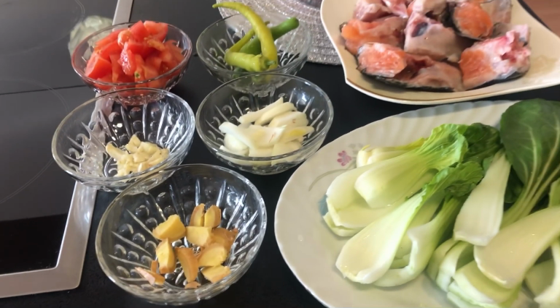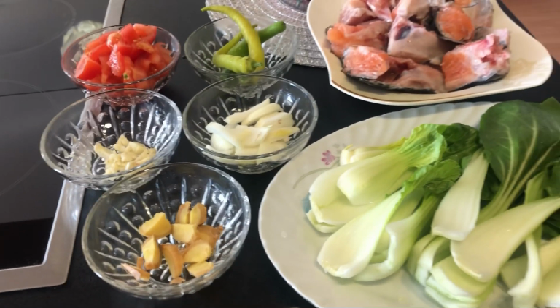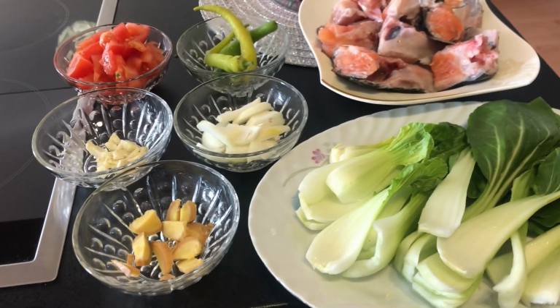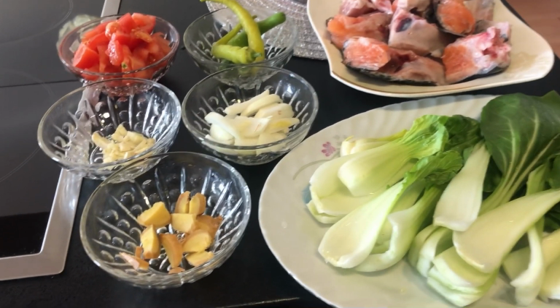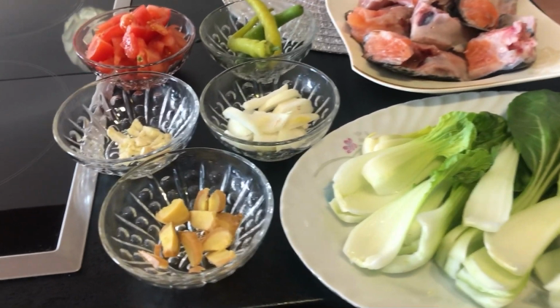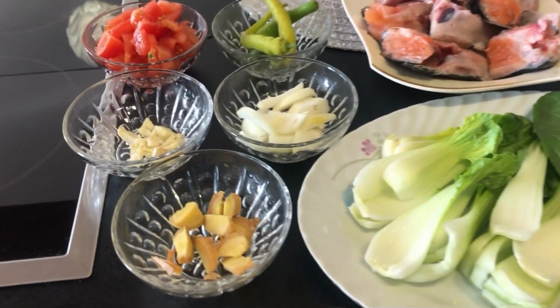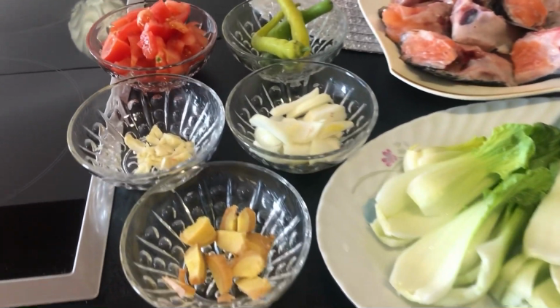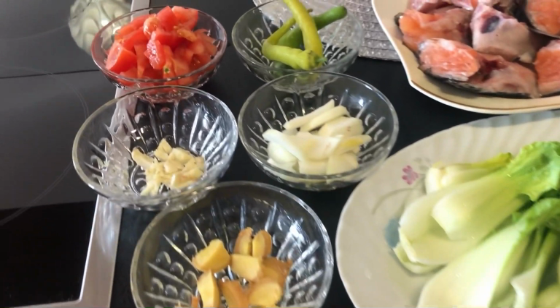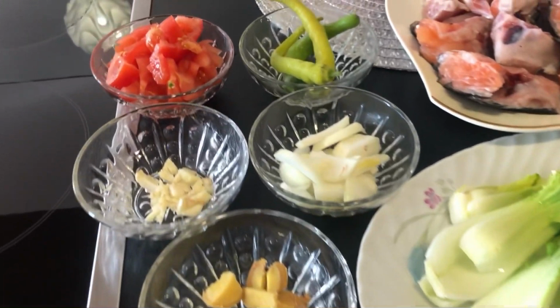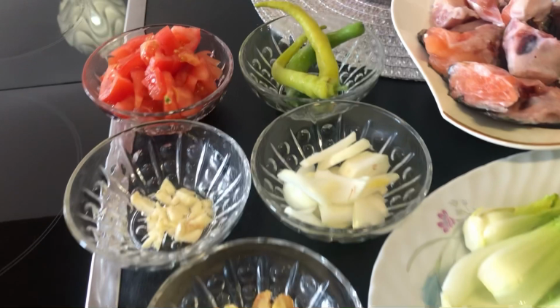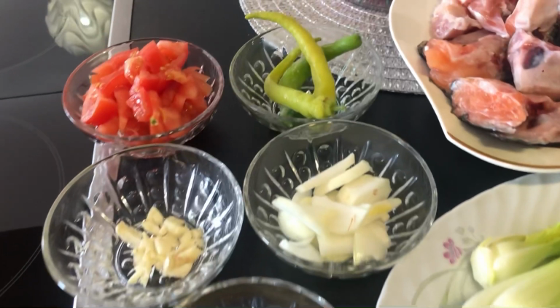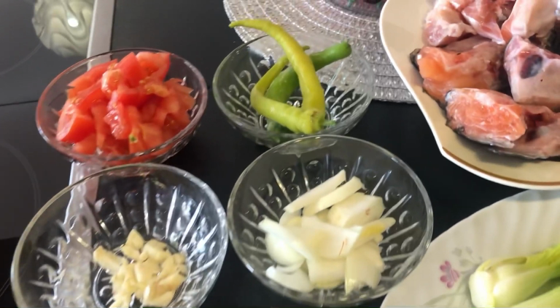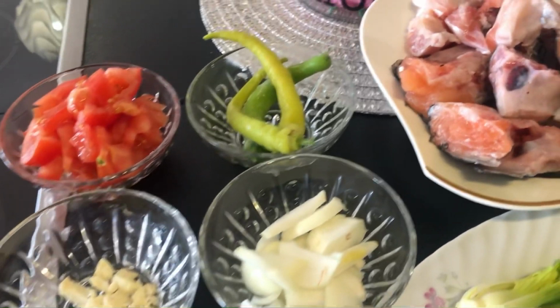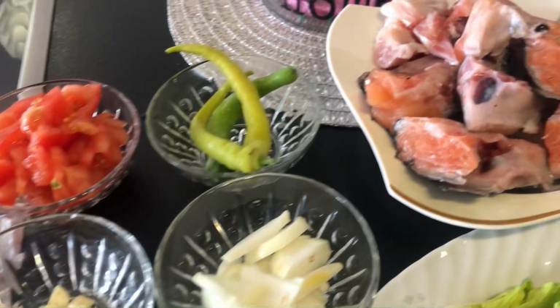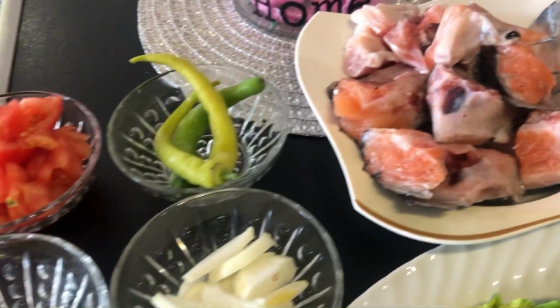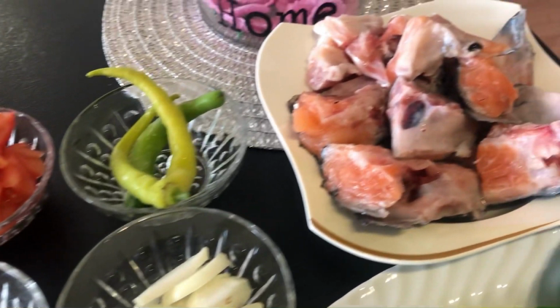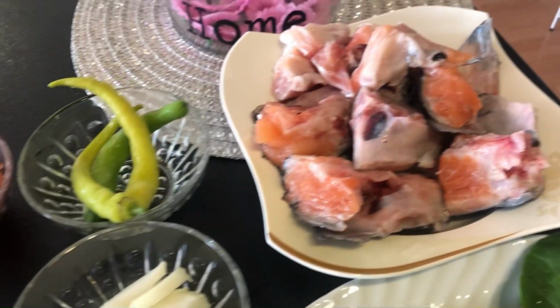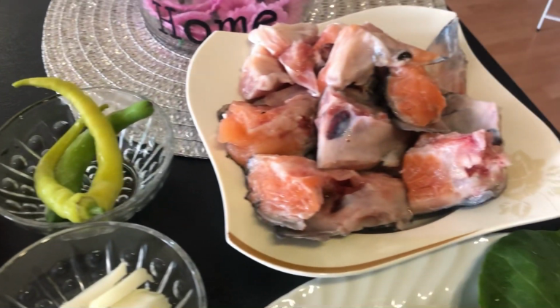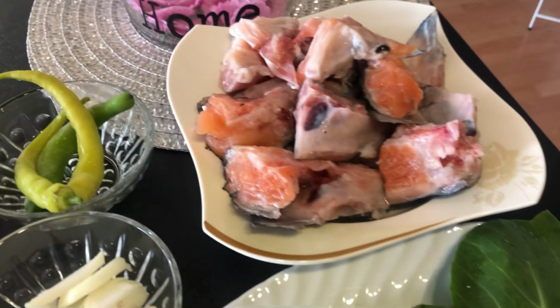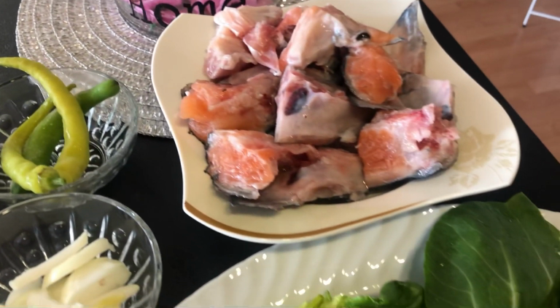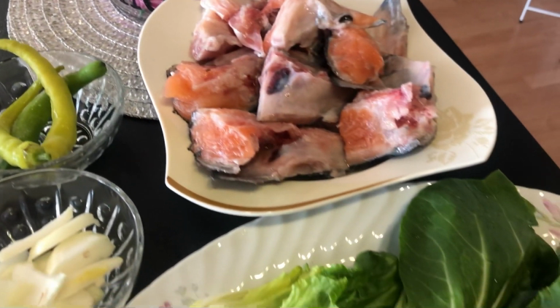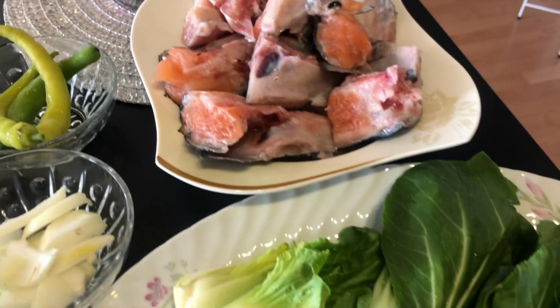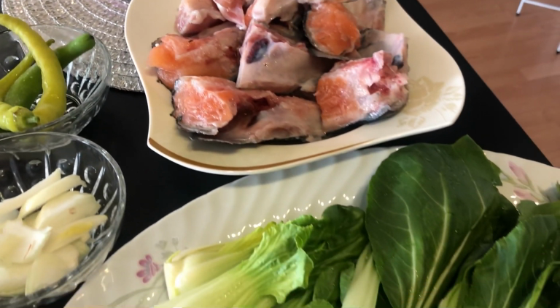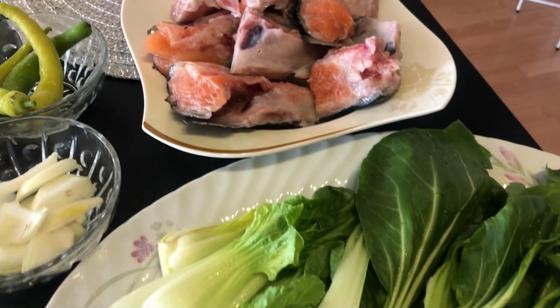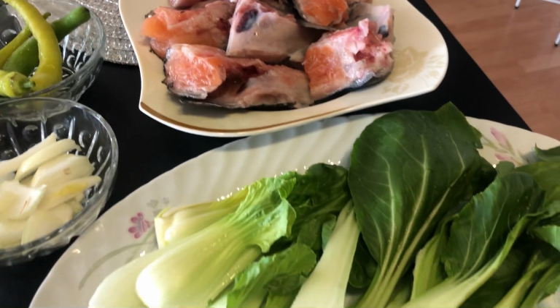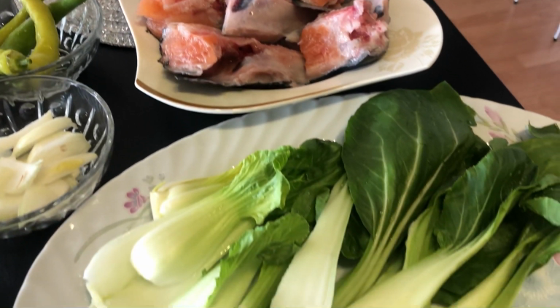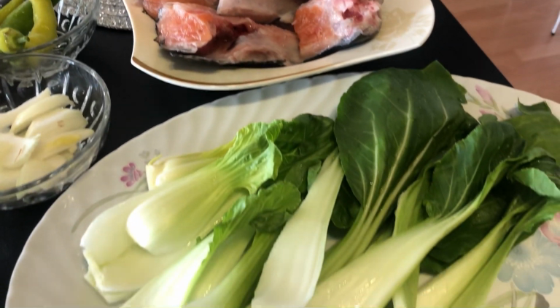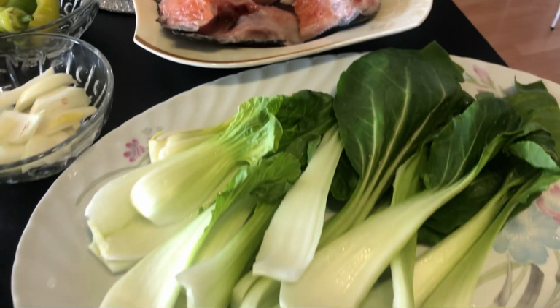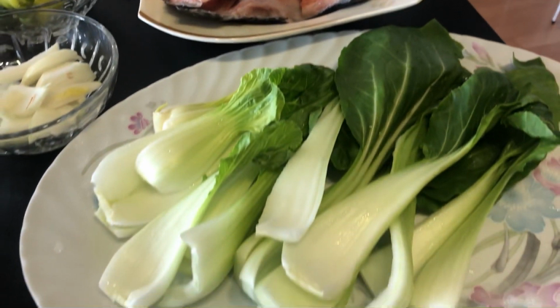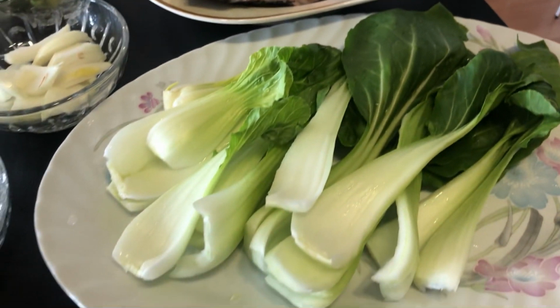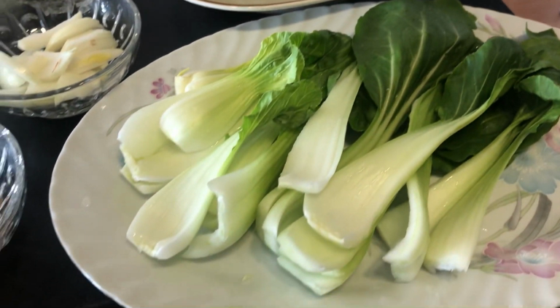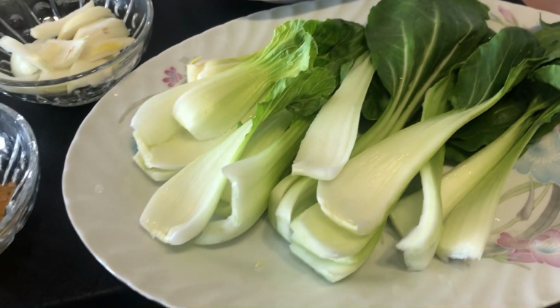Hello everyone! Today, magluluto tayo ng salmon sinigang sa miso.